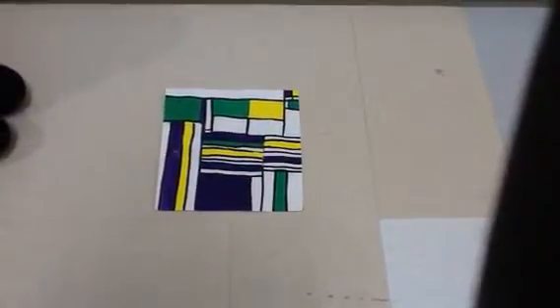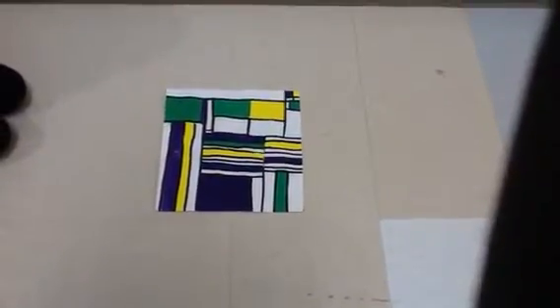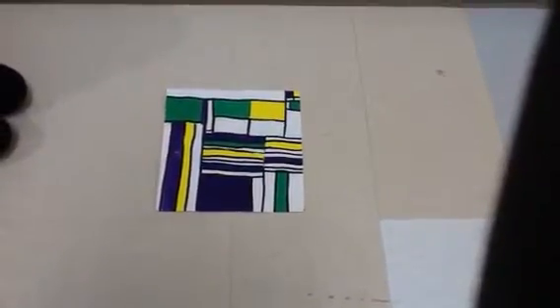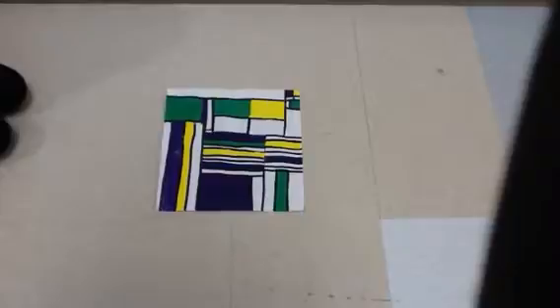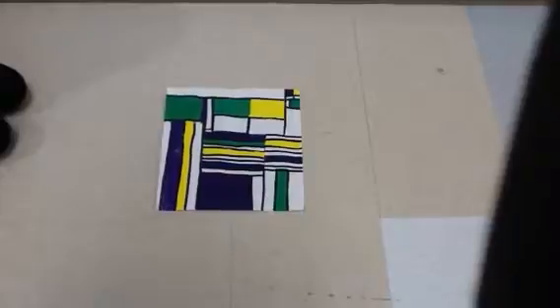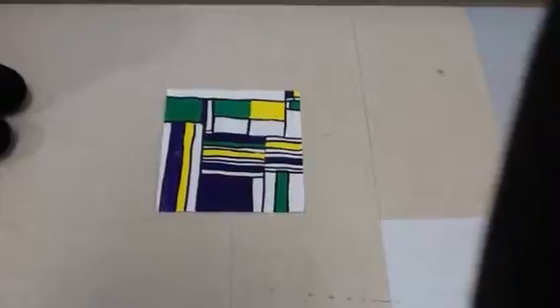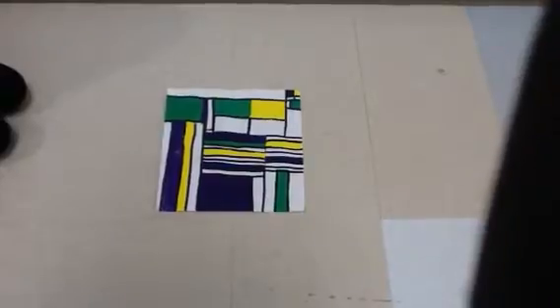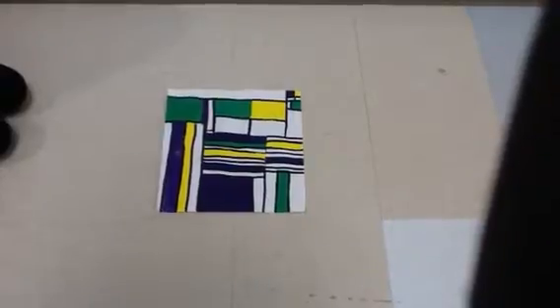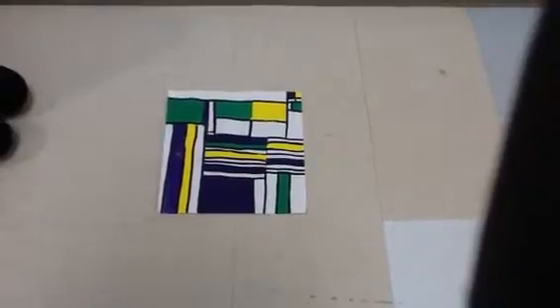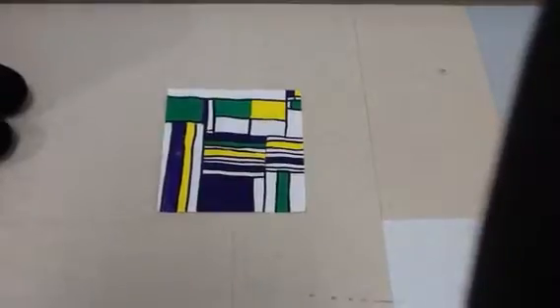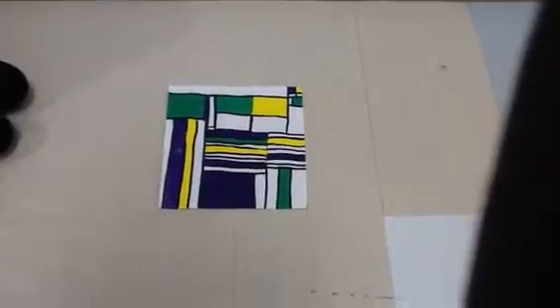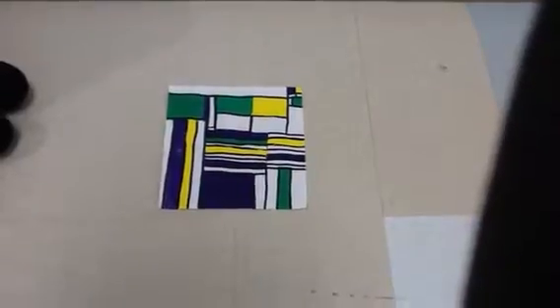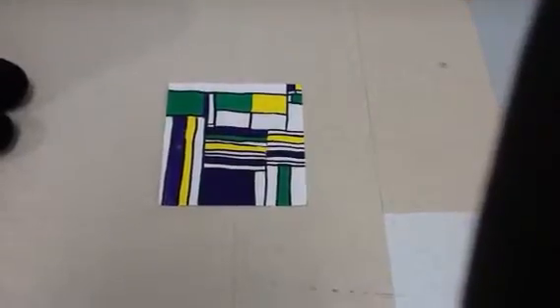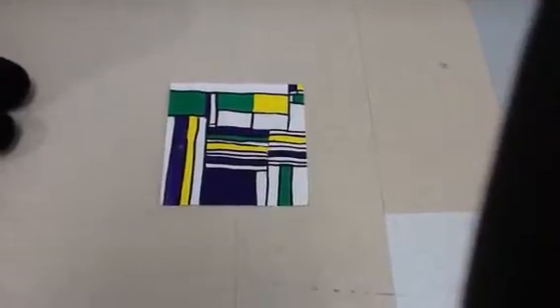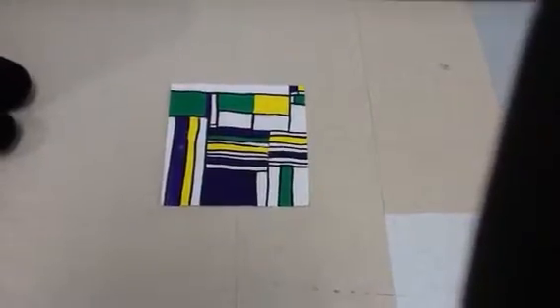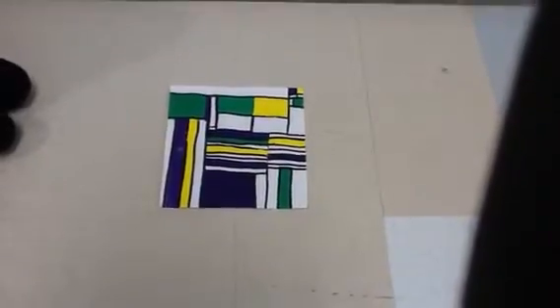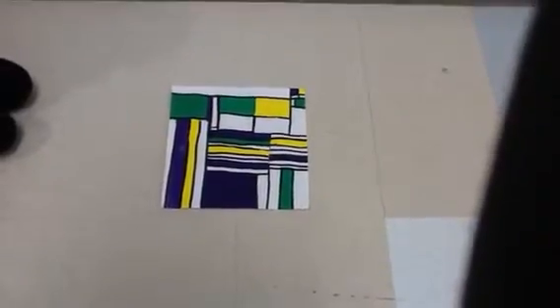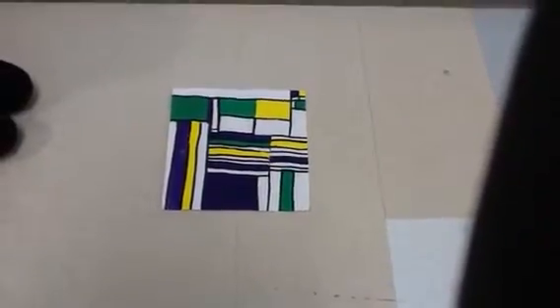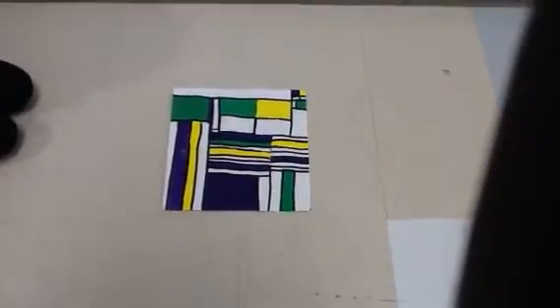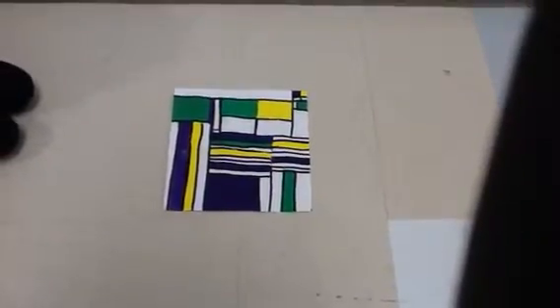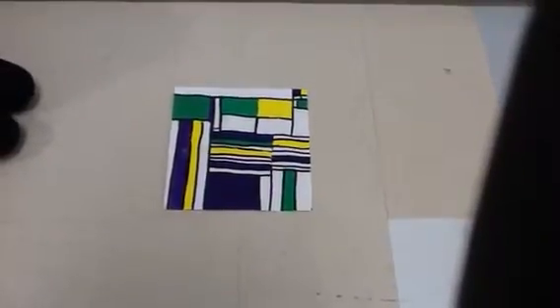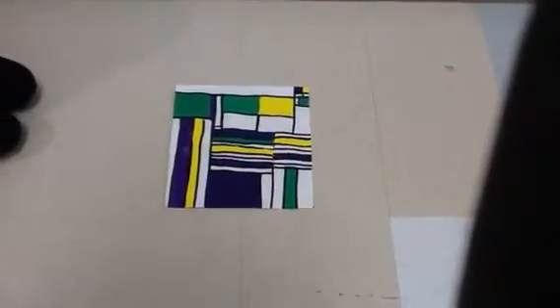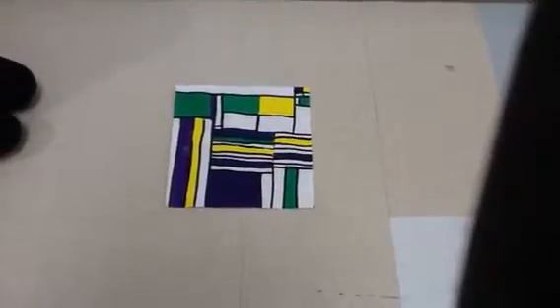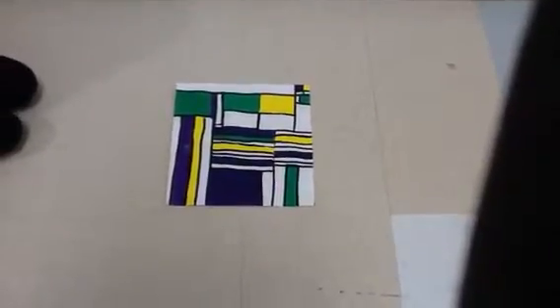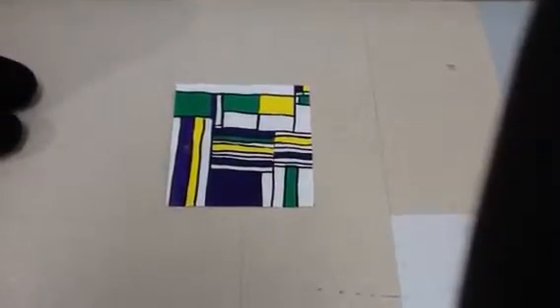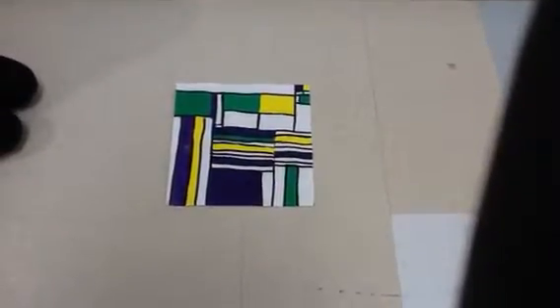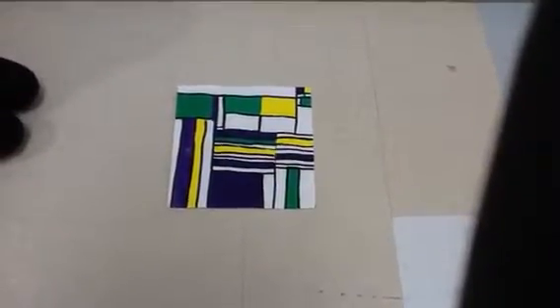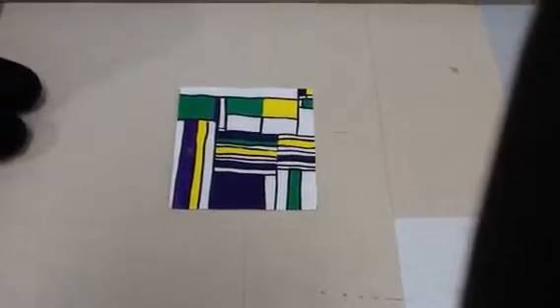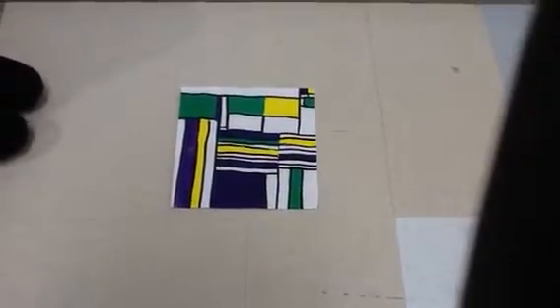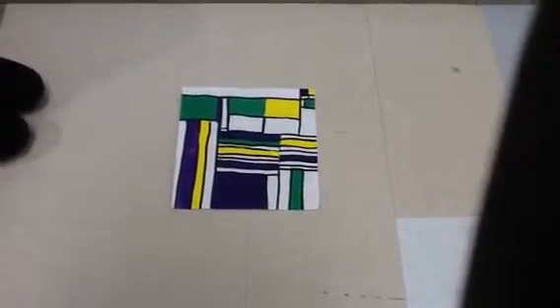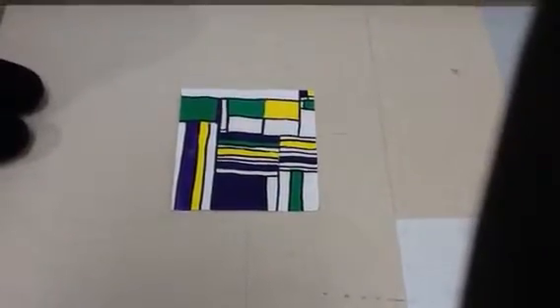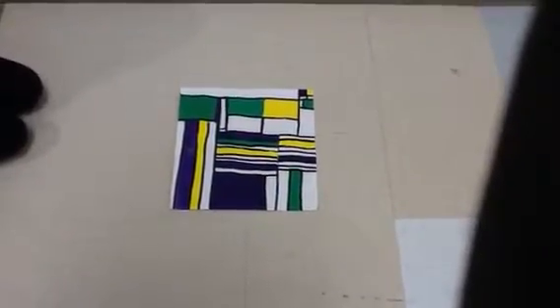I used the colors green, purple, and yellow. In my artwork, I used fractions.